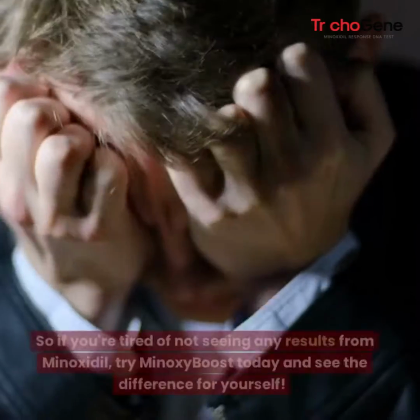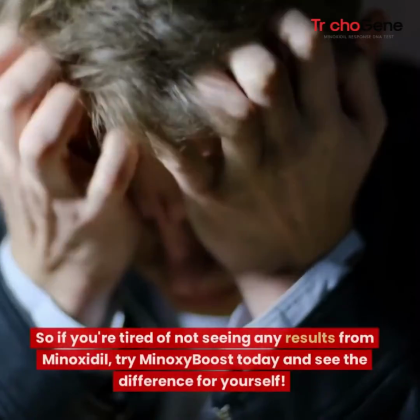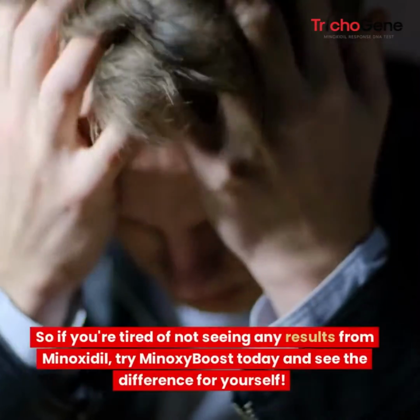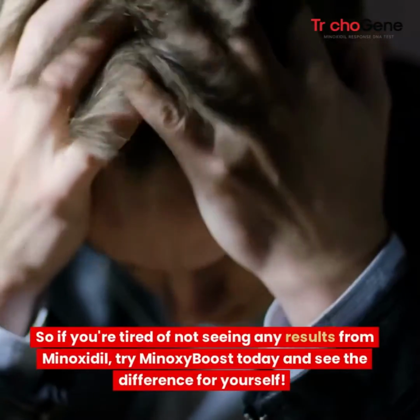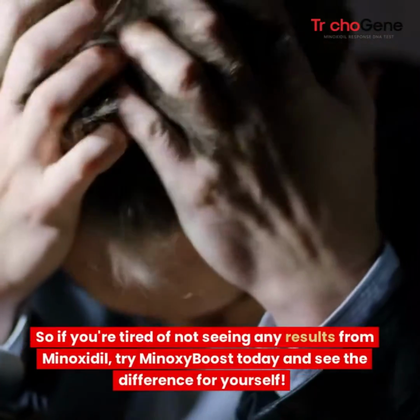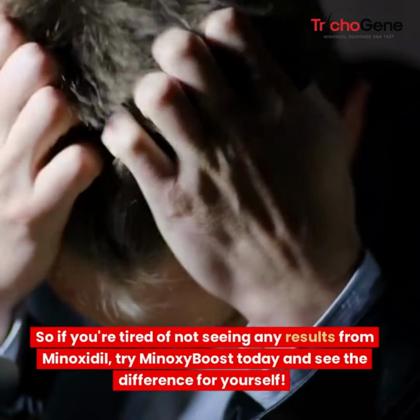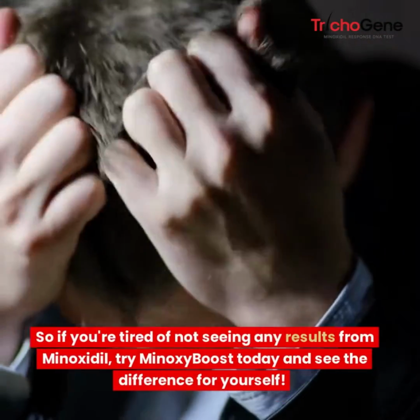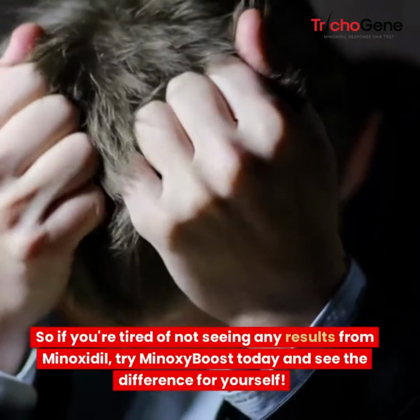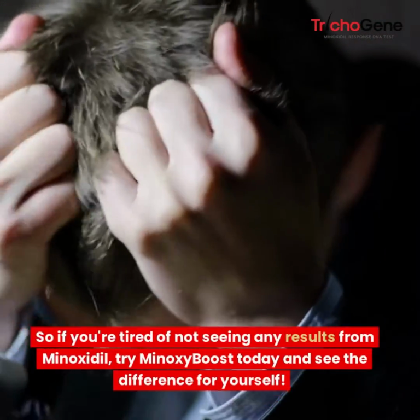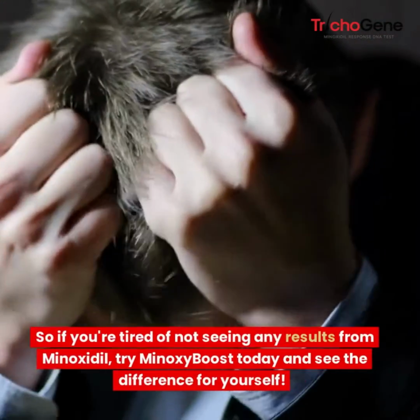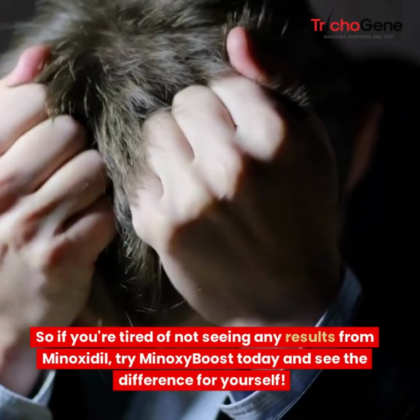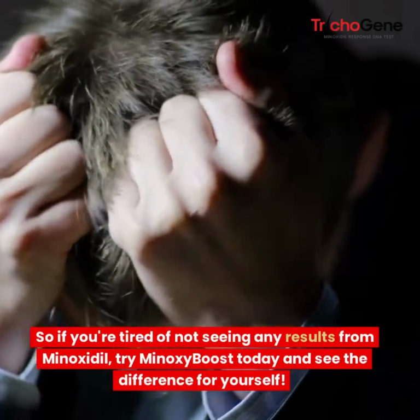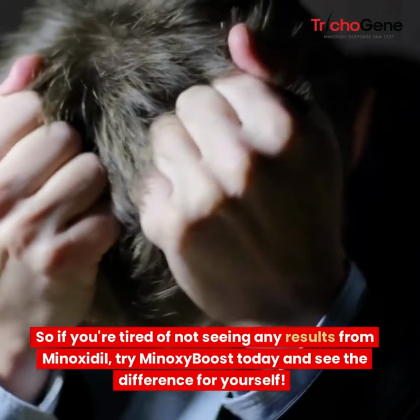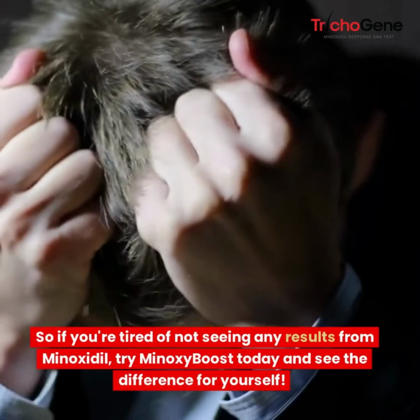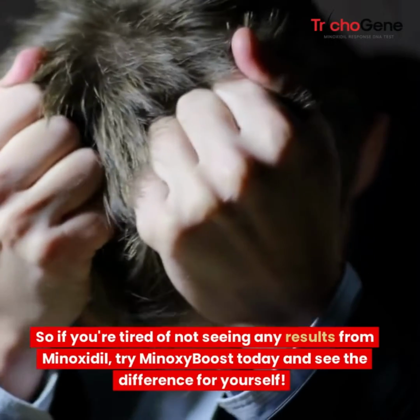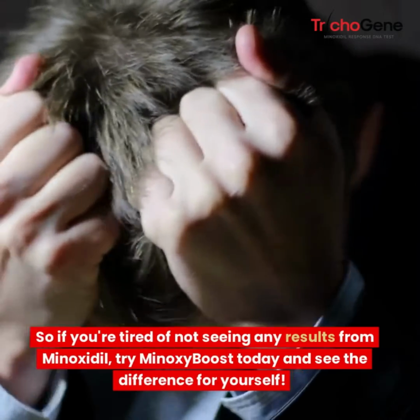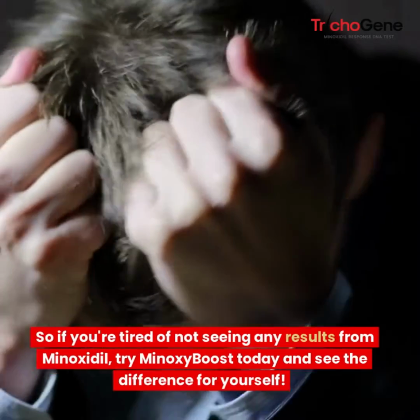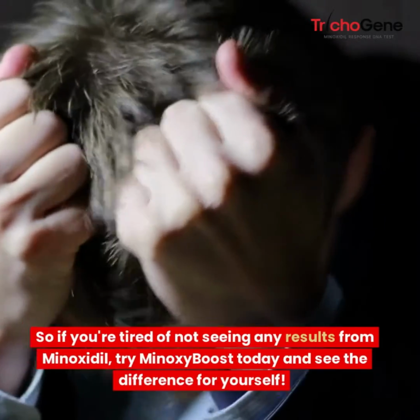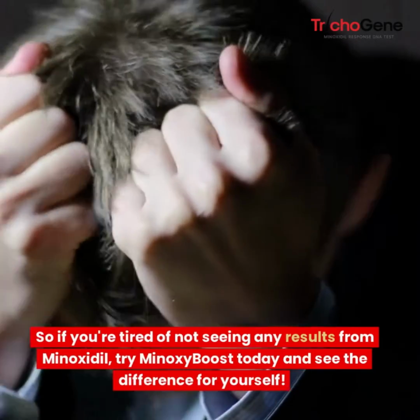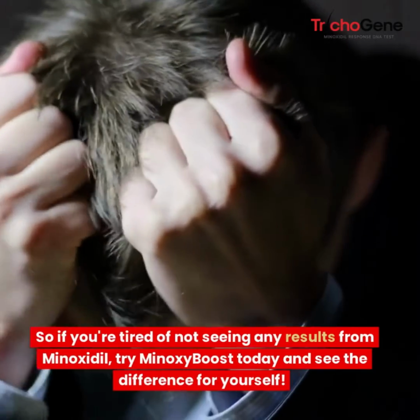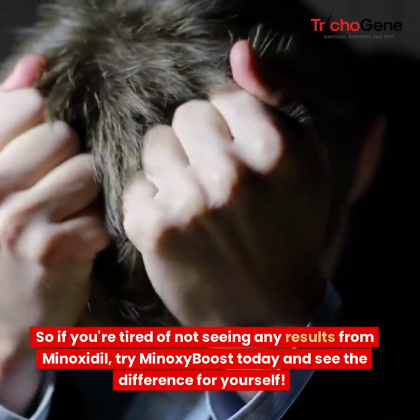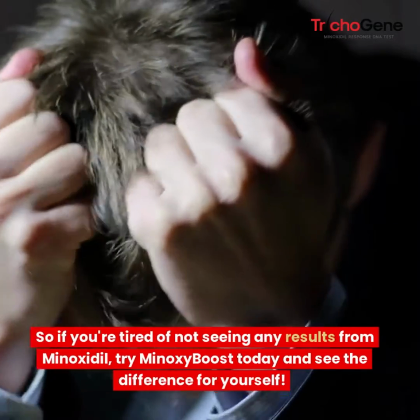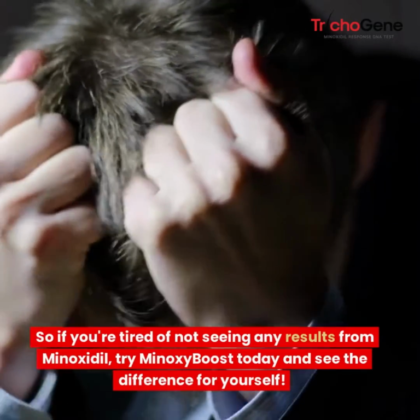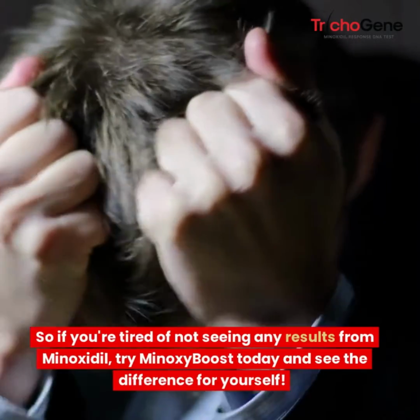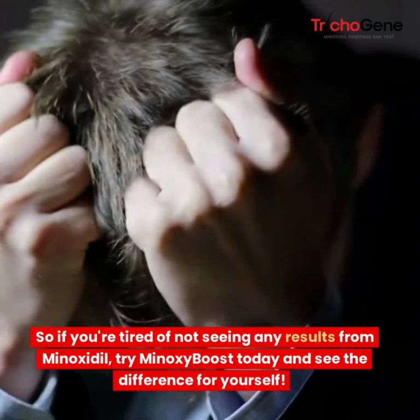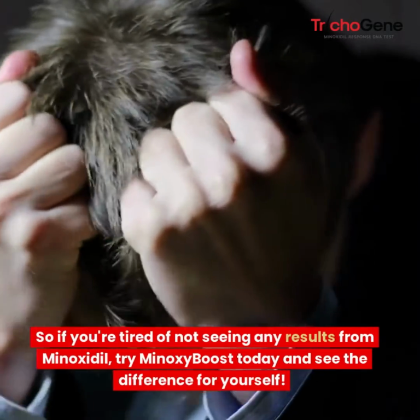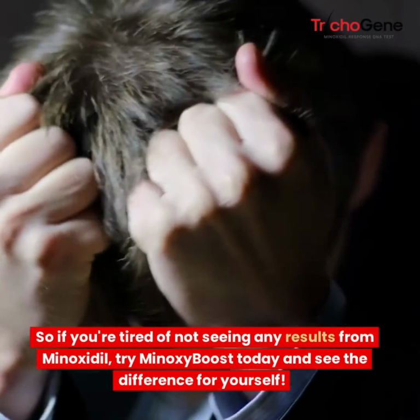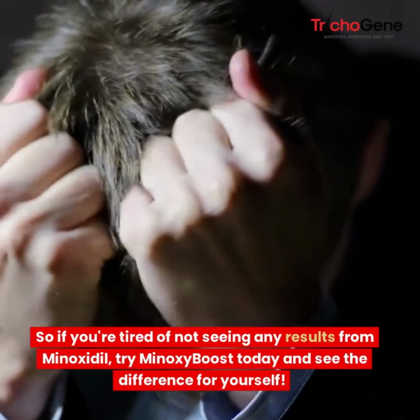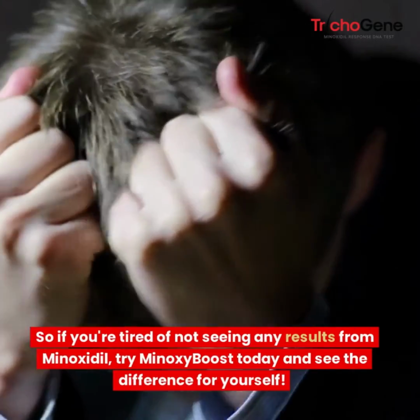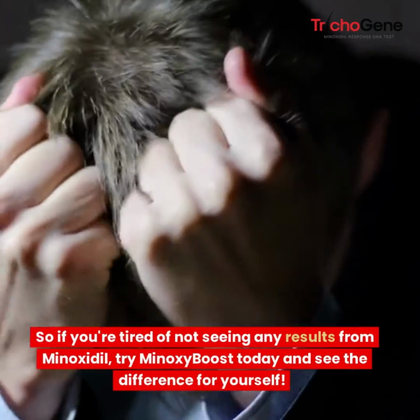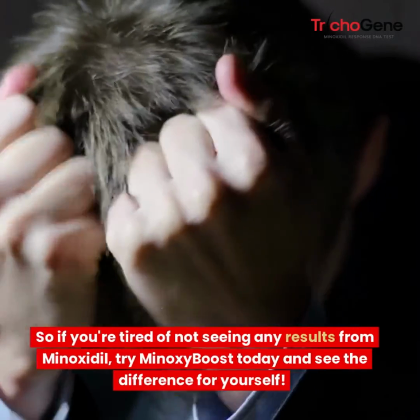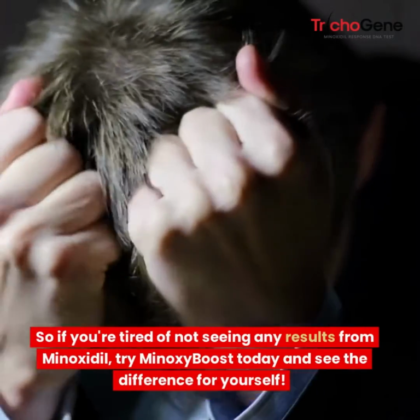So if you are tired of not seeing any results from Minoxidil, try Minoxy Boost today and see the difference for yourself.